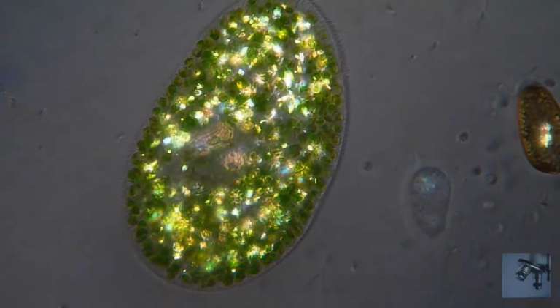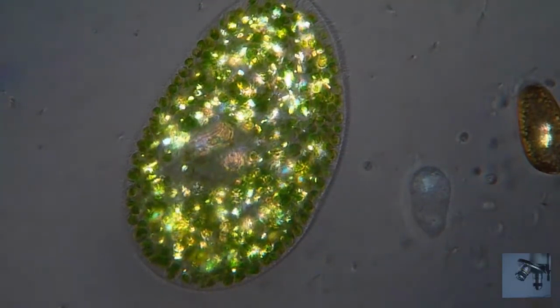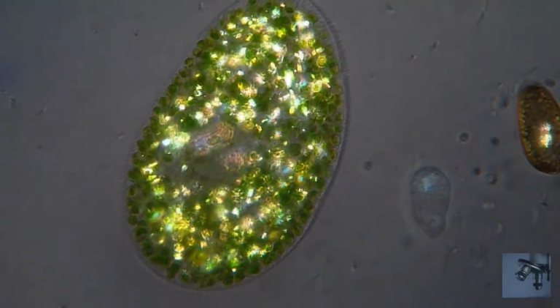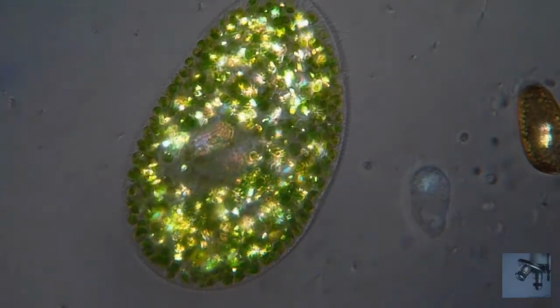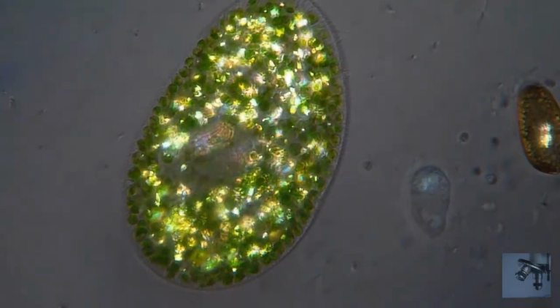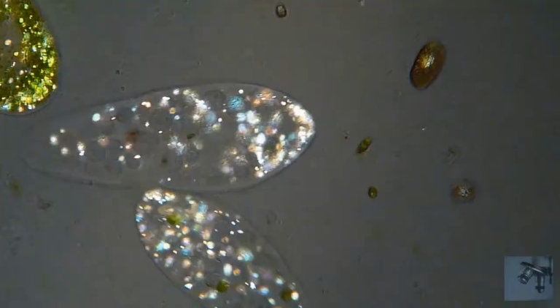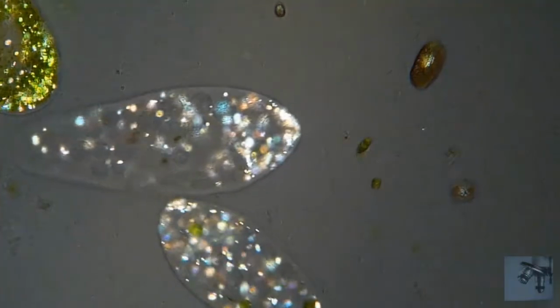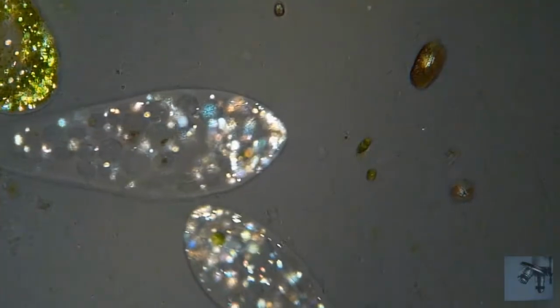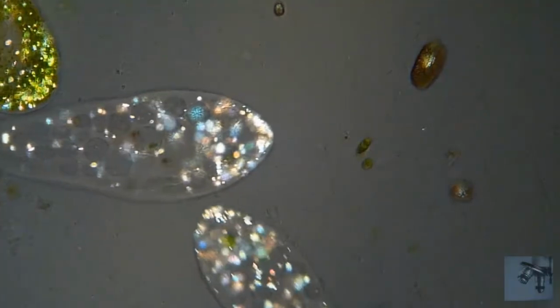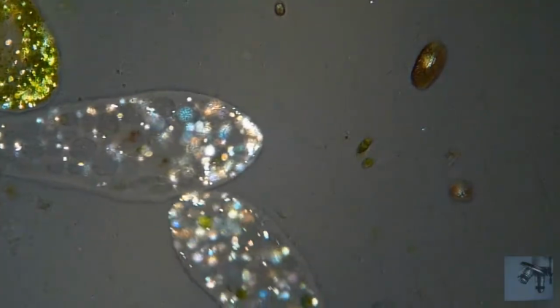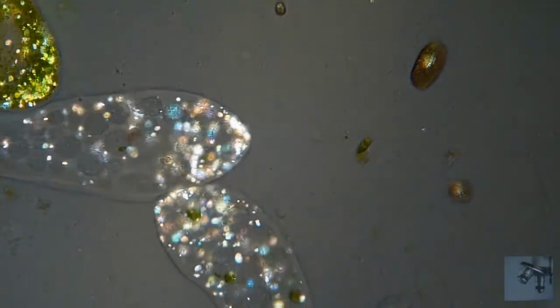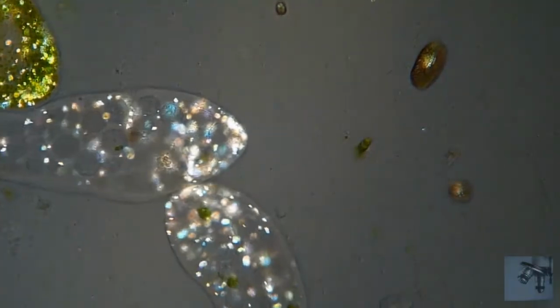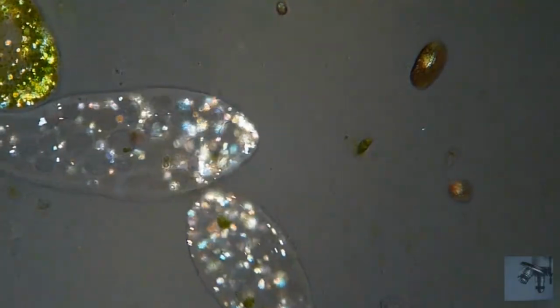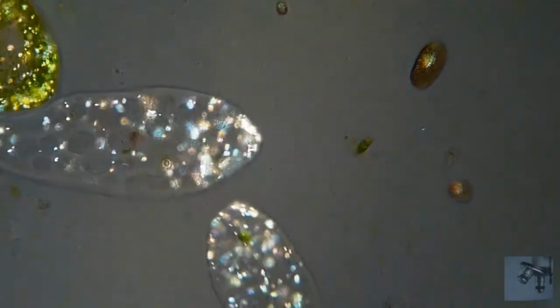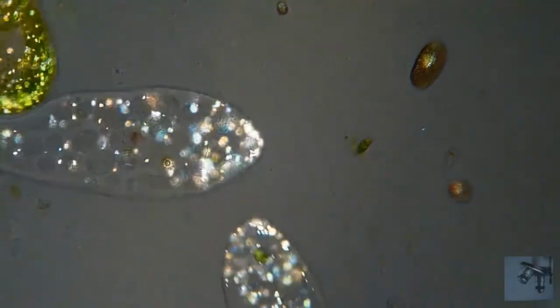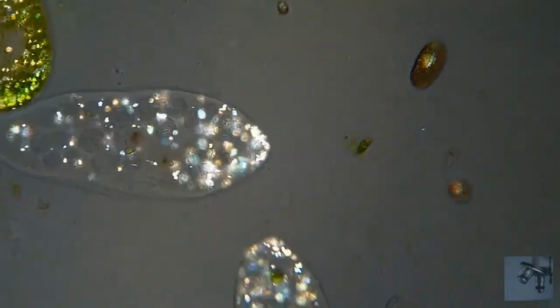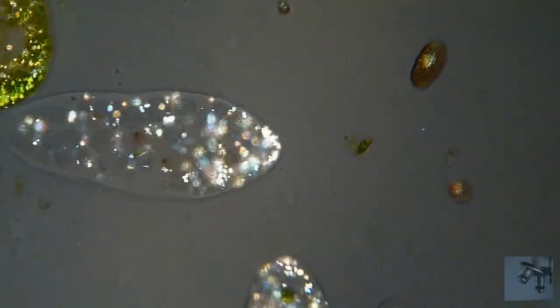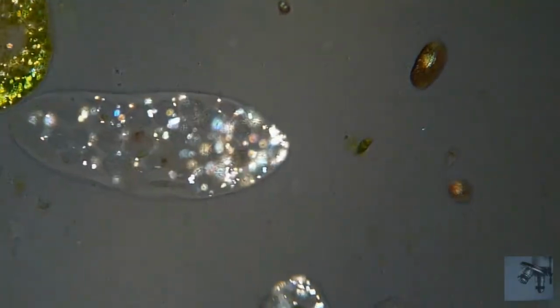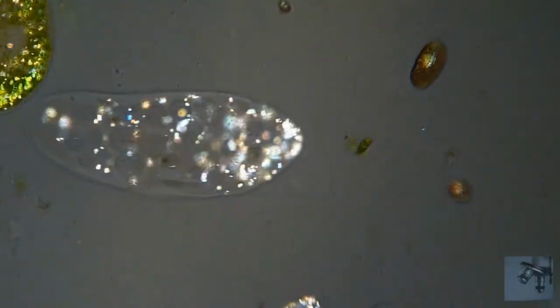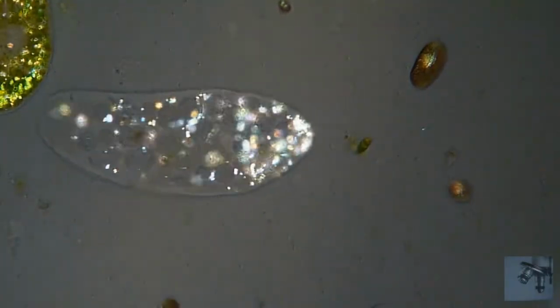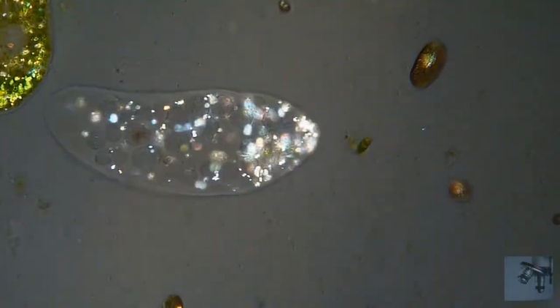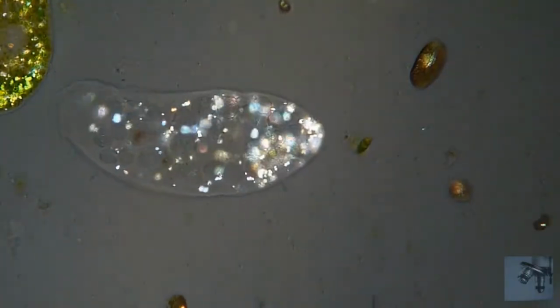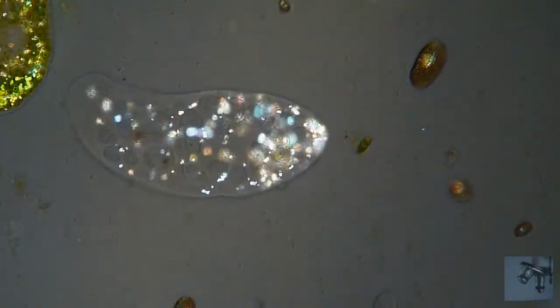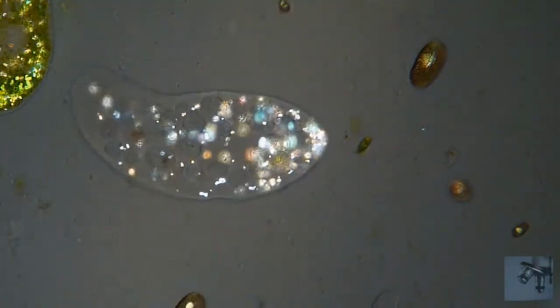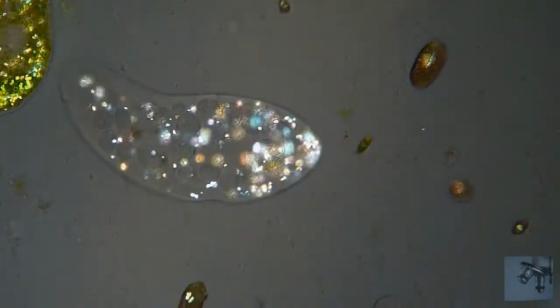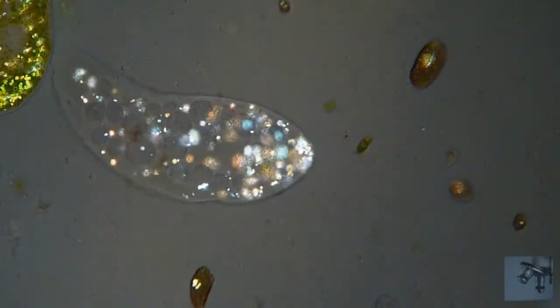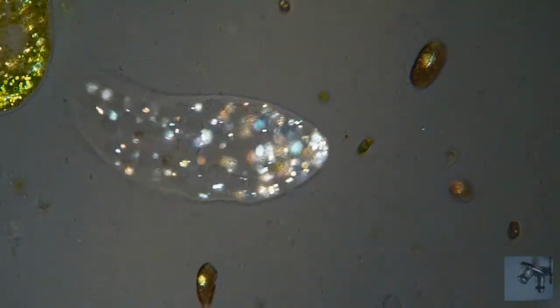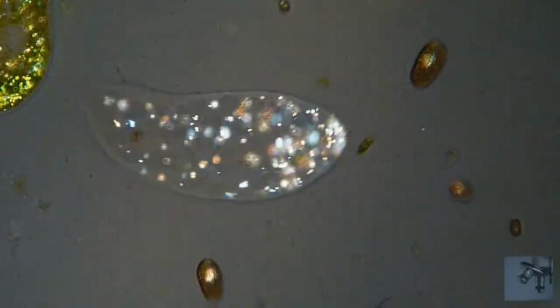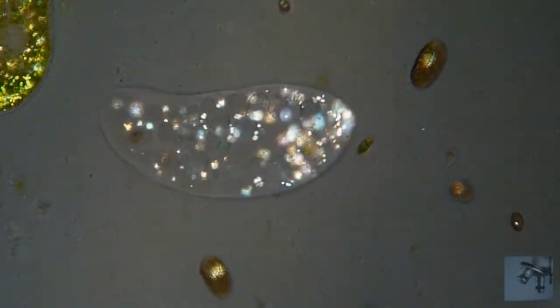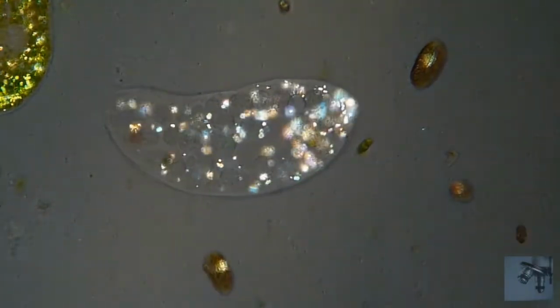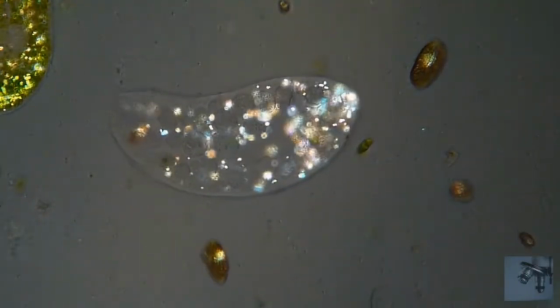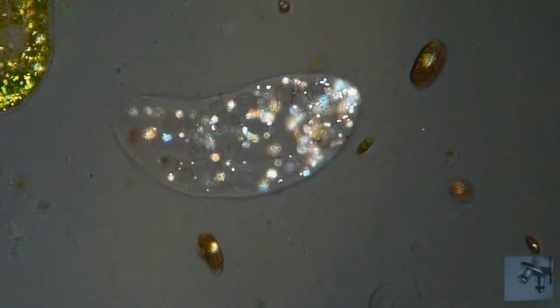I leave you now with this beautiful footage of Paramecium aurelia and Paramecium bursaria in polarized light.